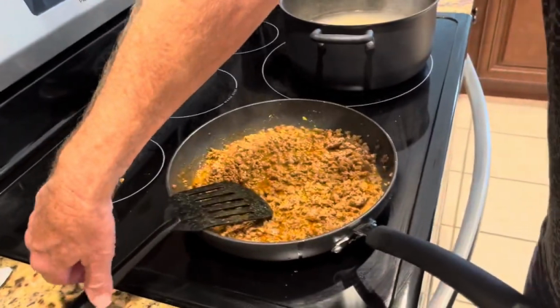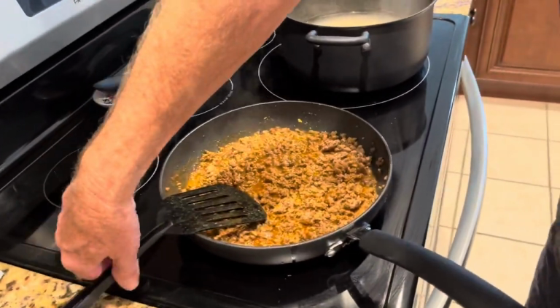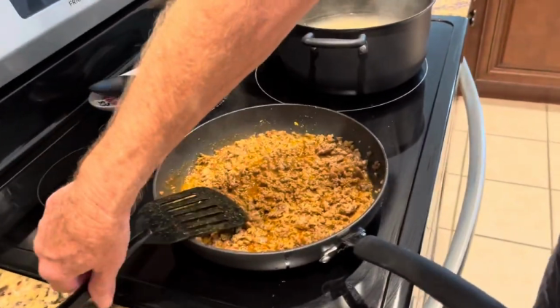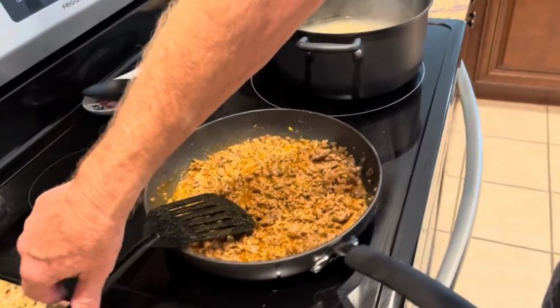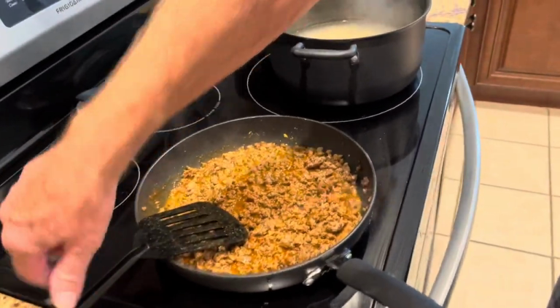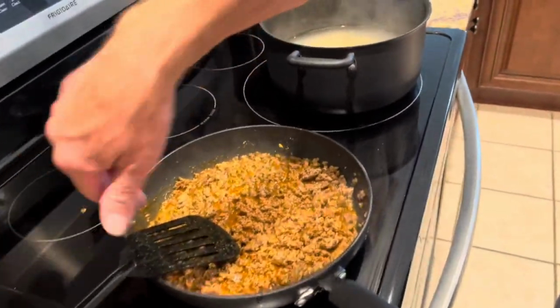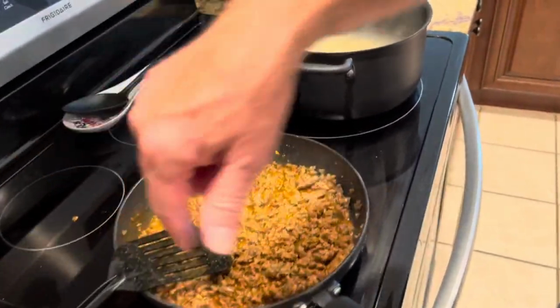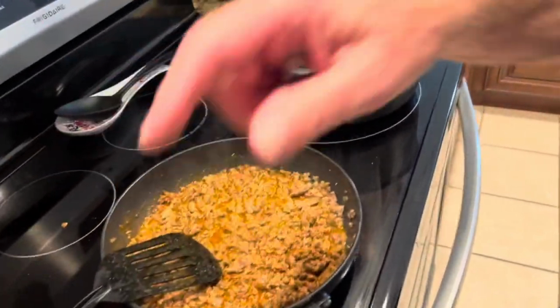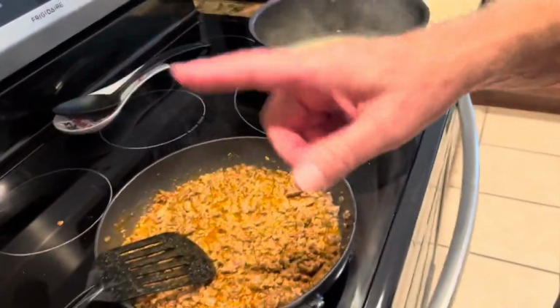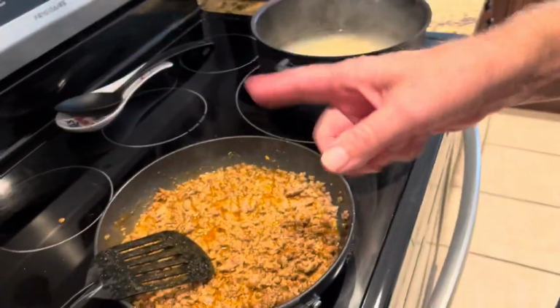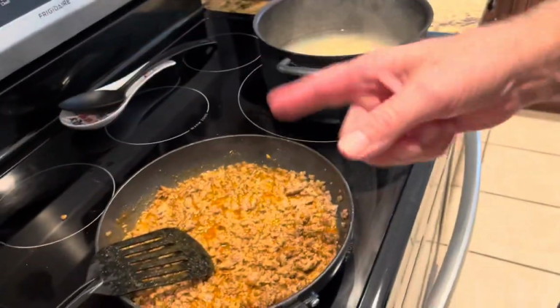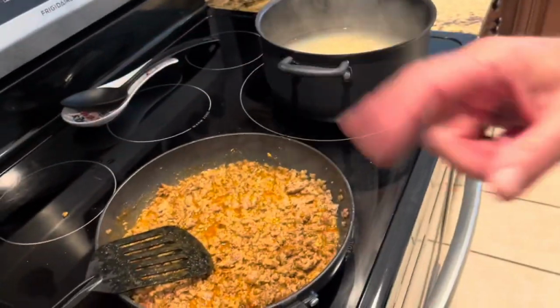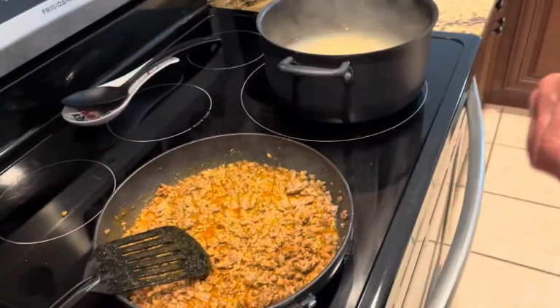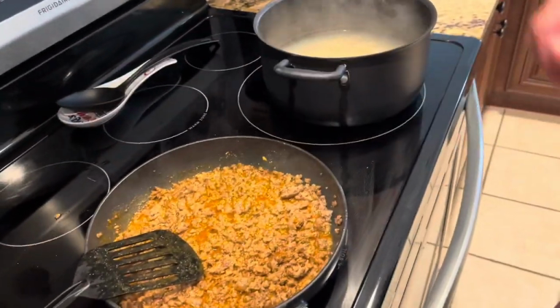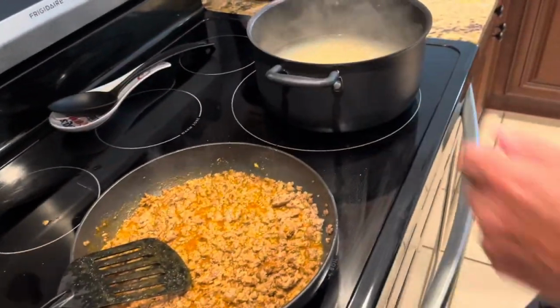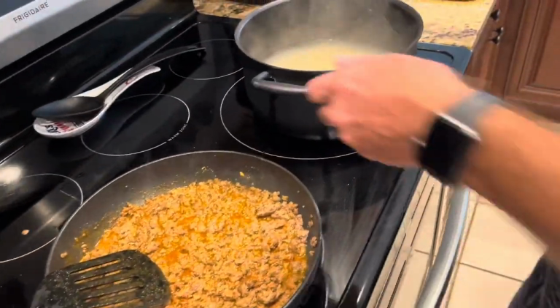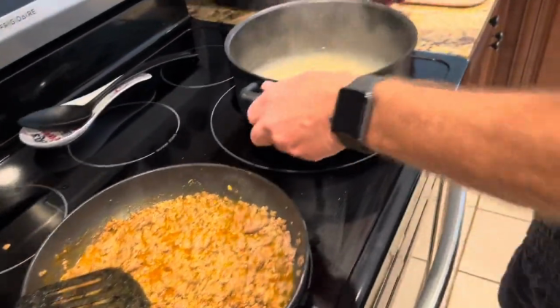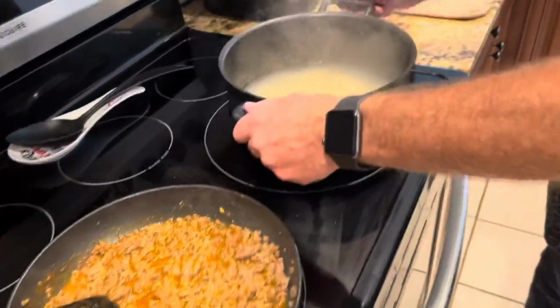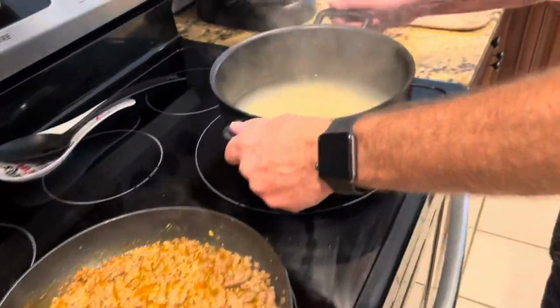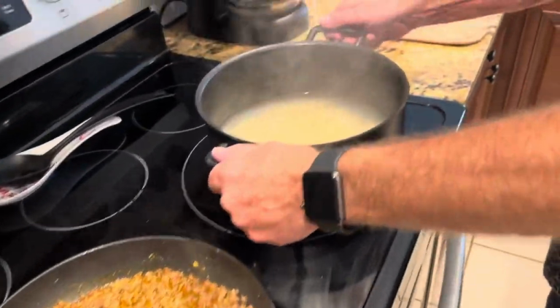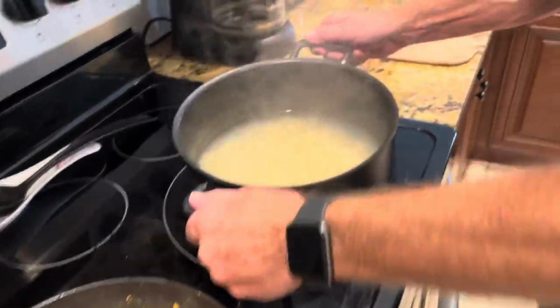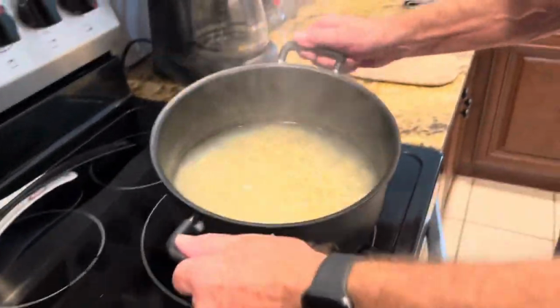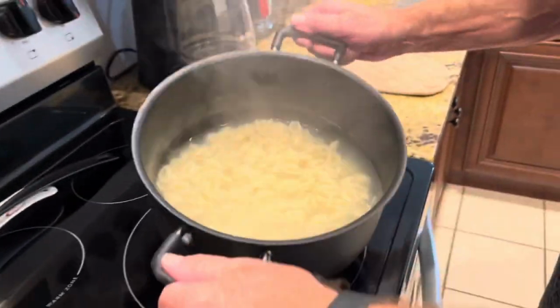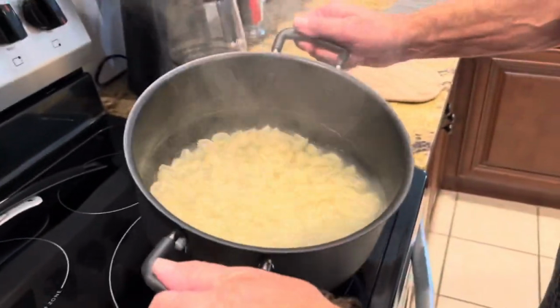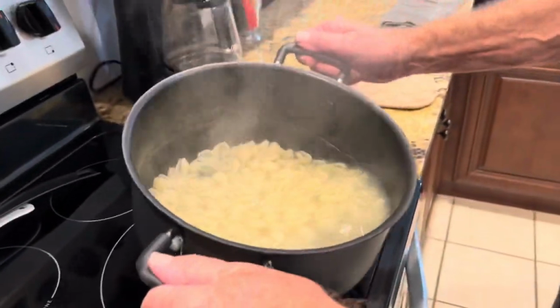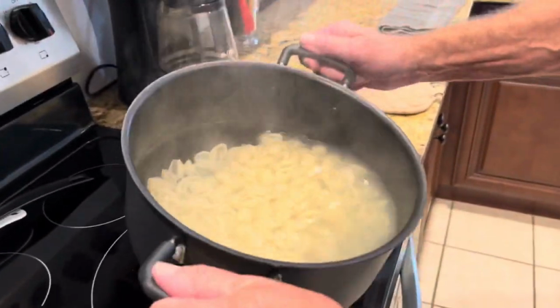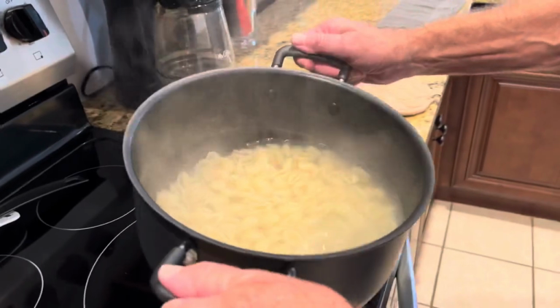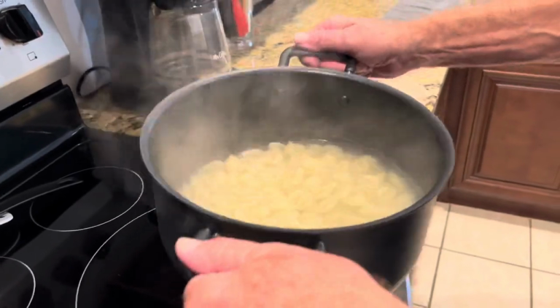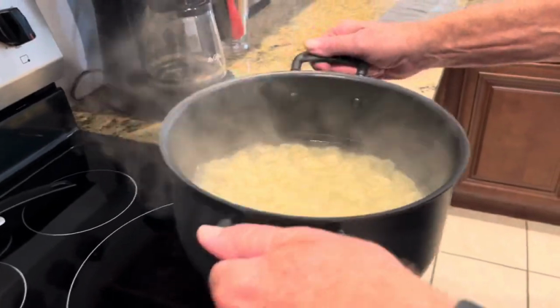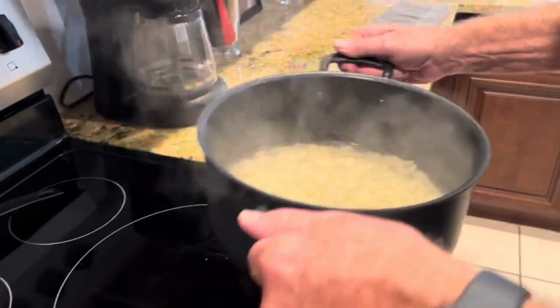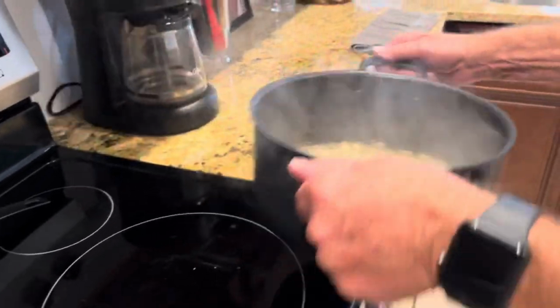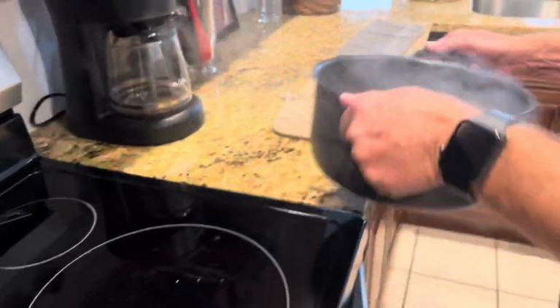When this starts simmering, I'm going to add a can of Rotel to it. Here's the mac and cheese — I'm mixing that into it.